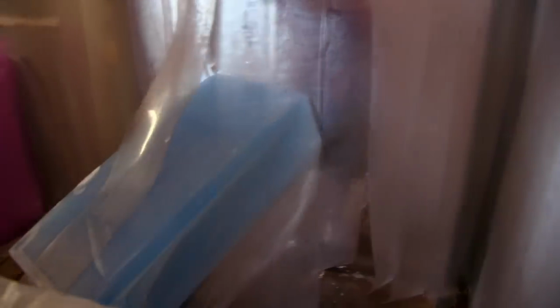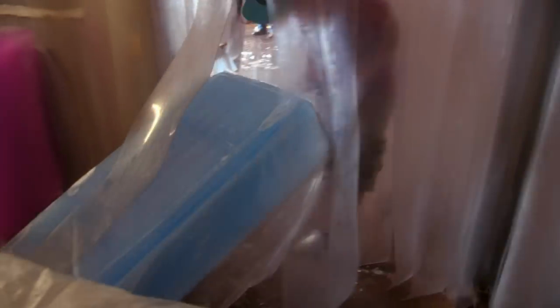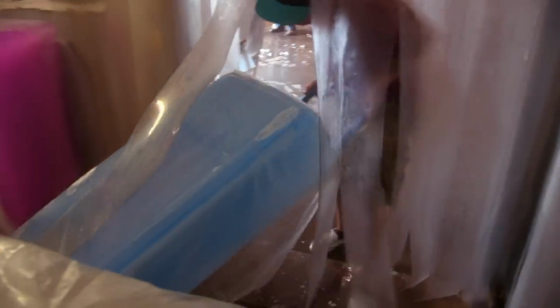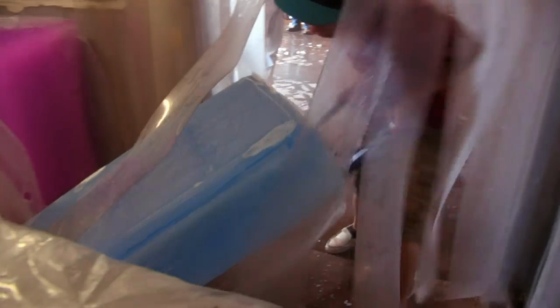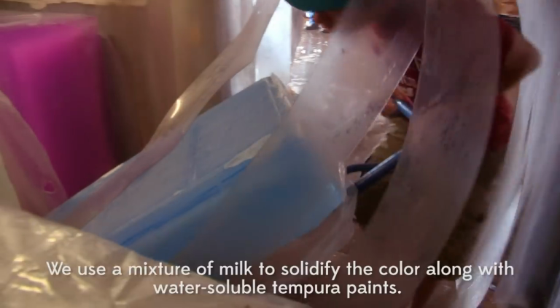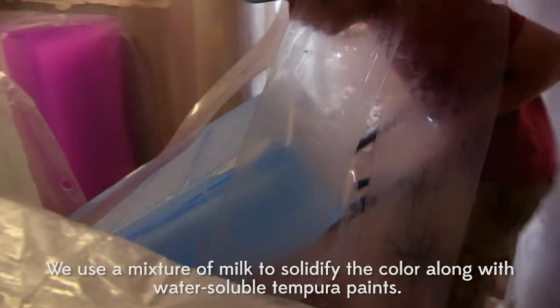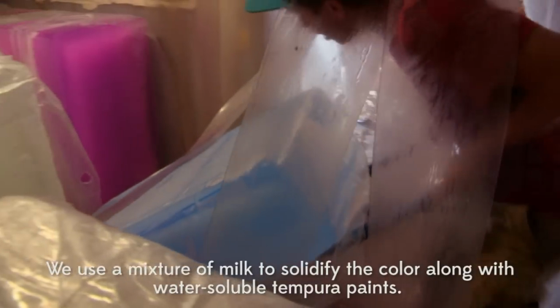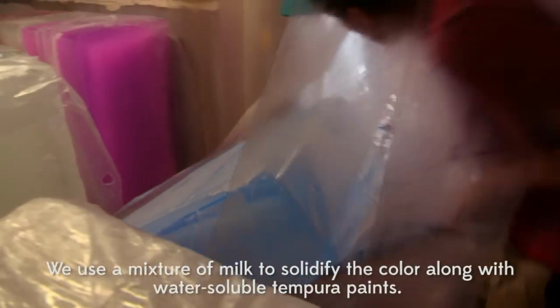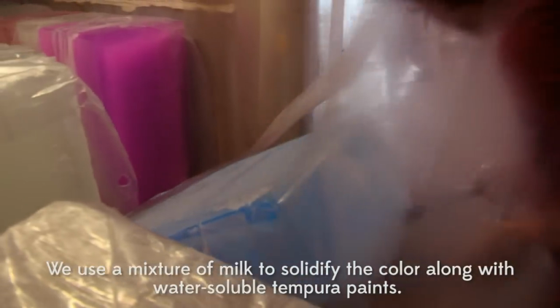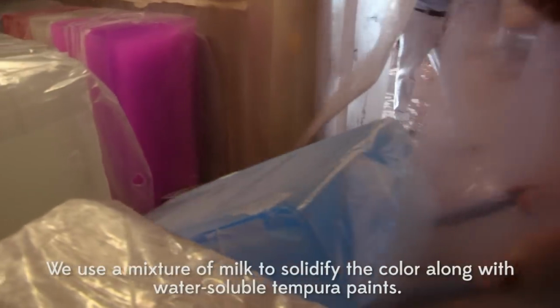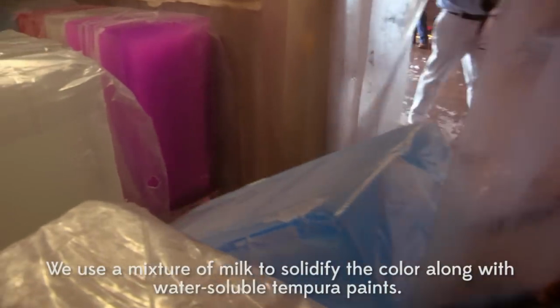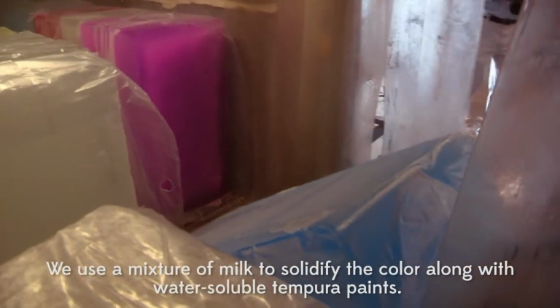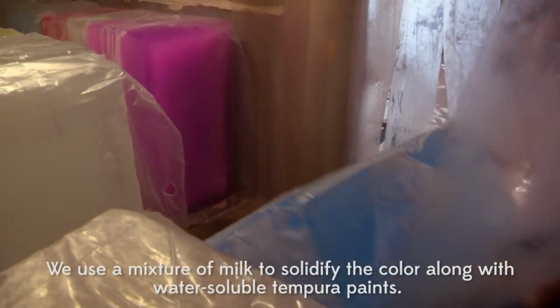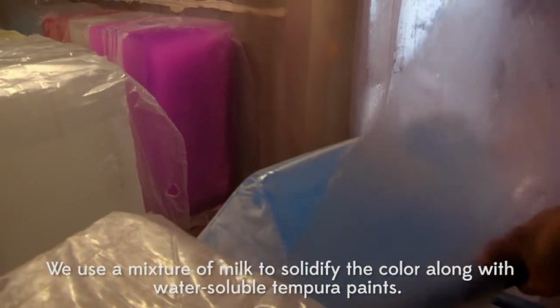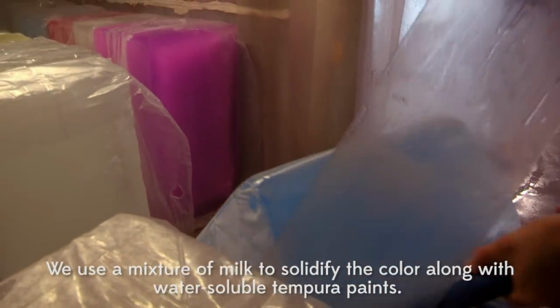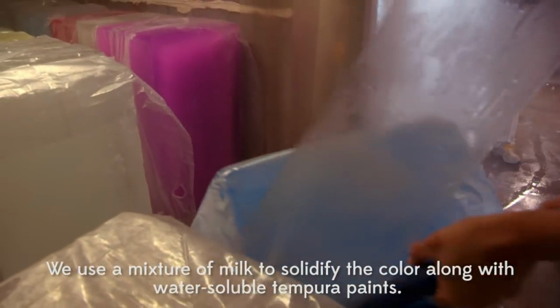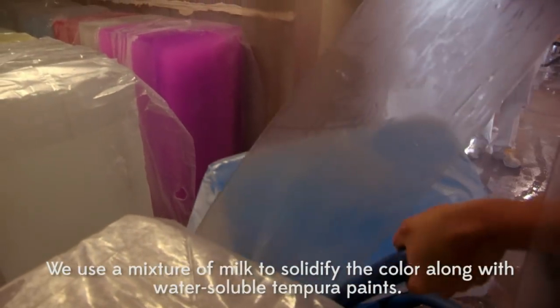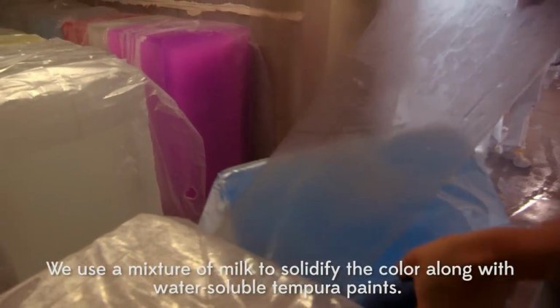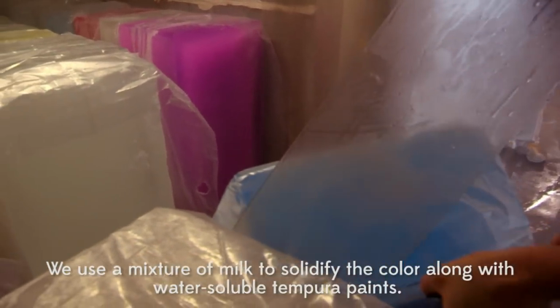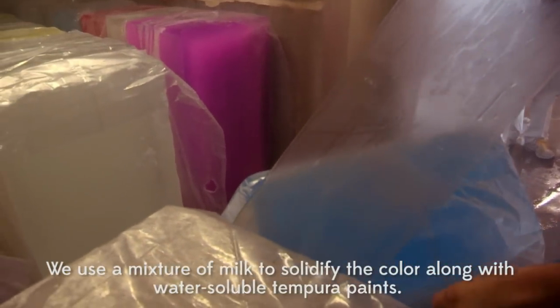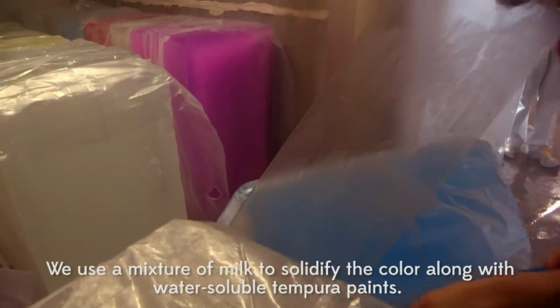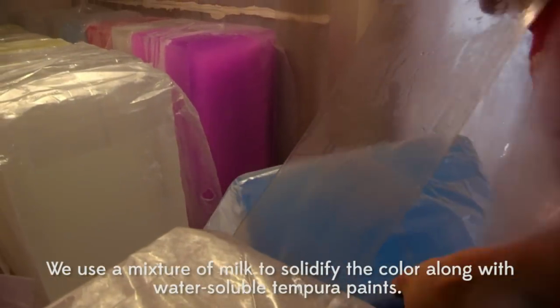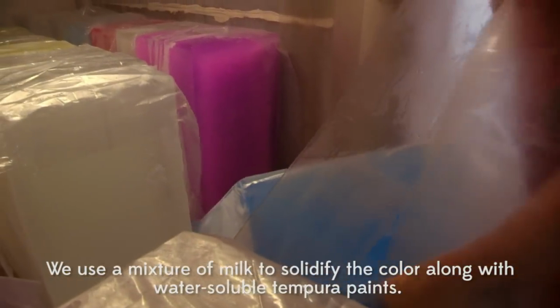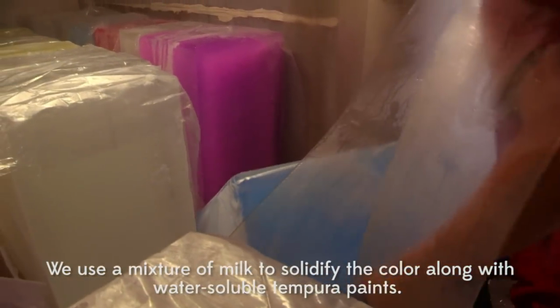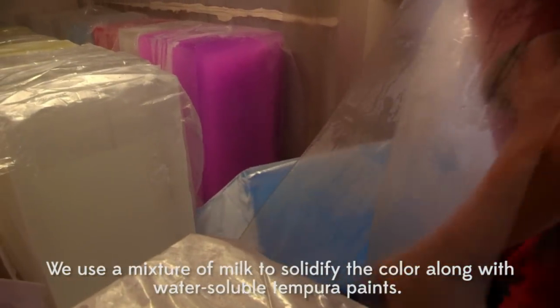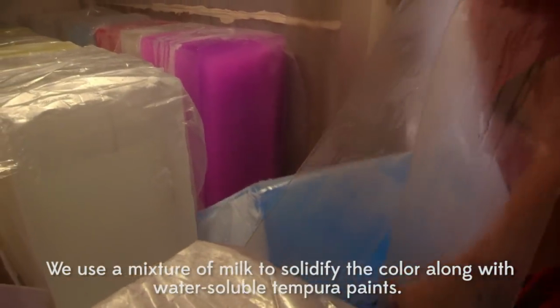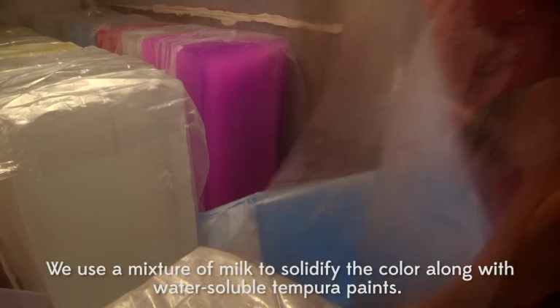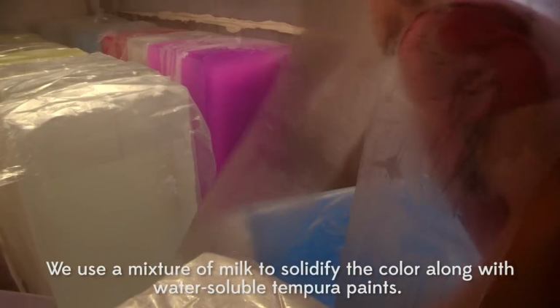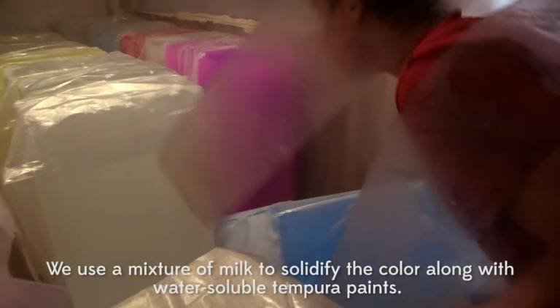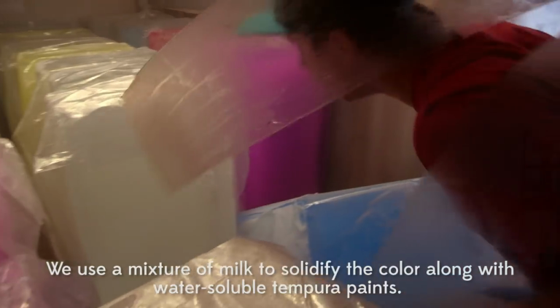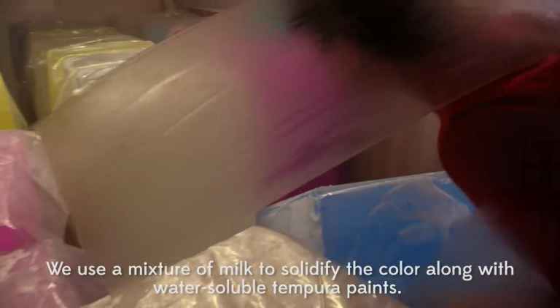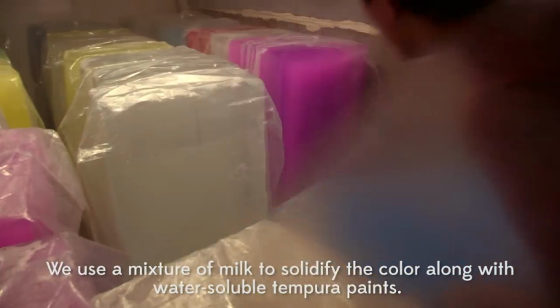We use a mixture of milk to solidify the color along with water-soluble temperate pigments.